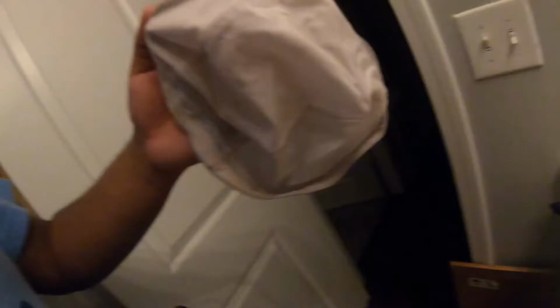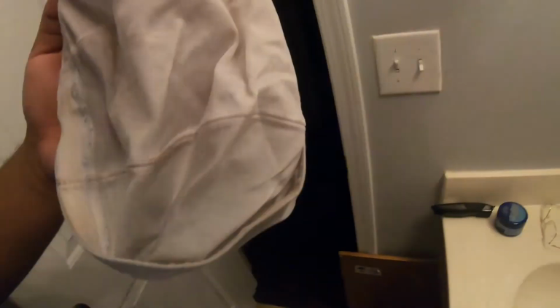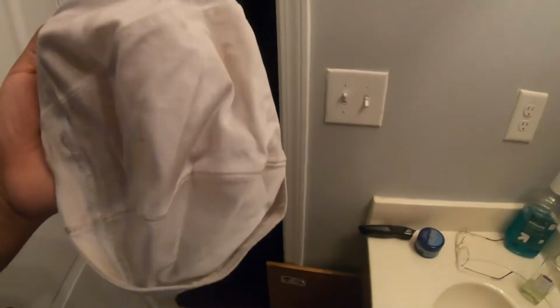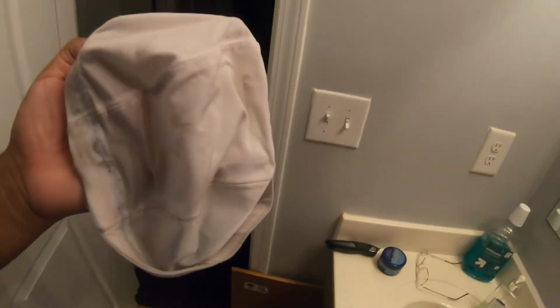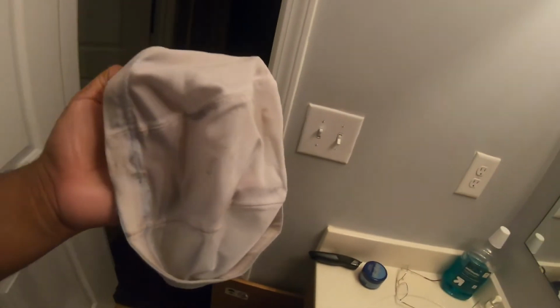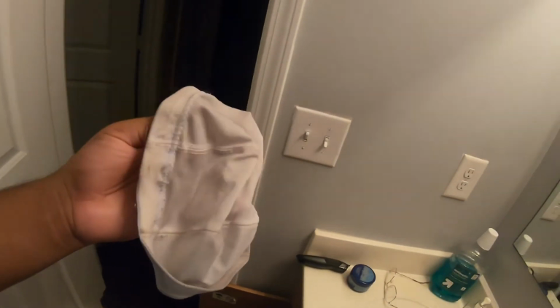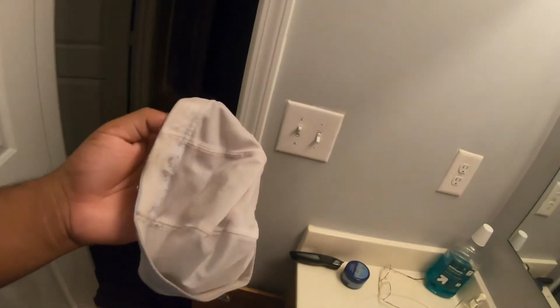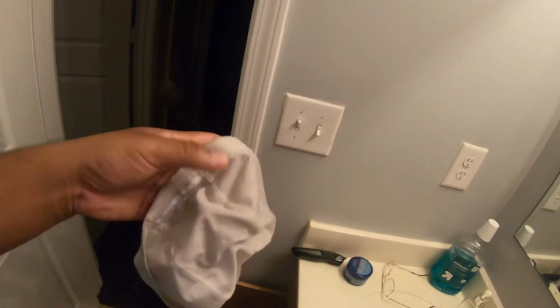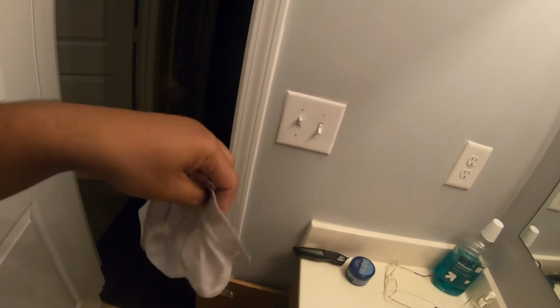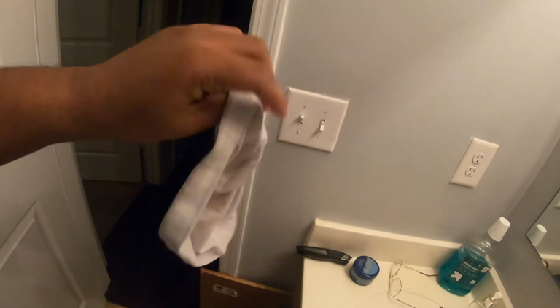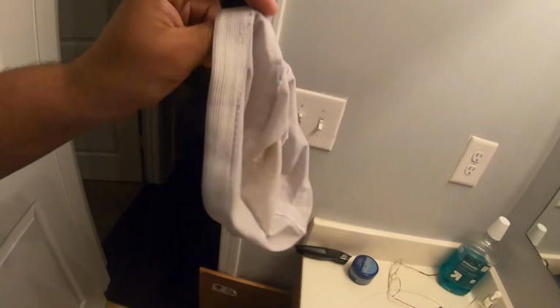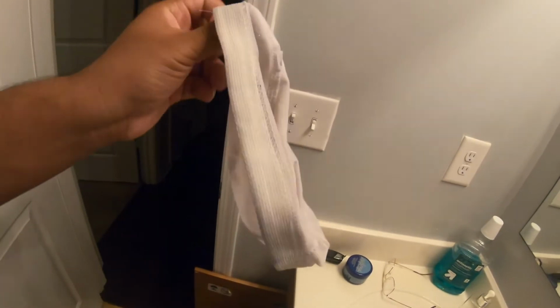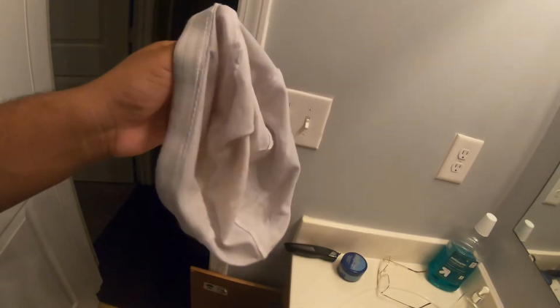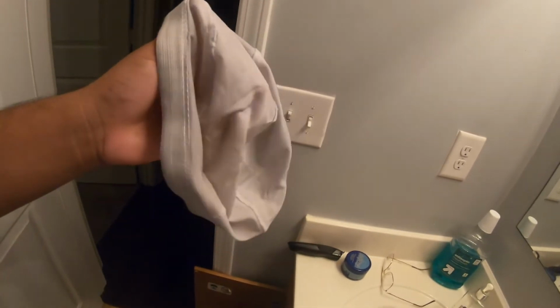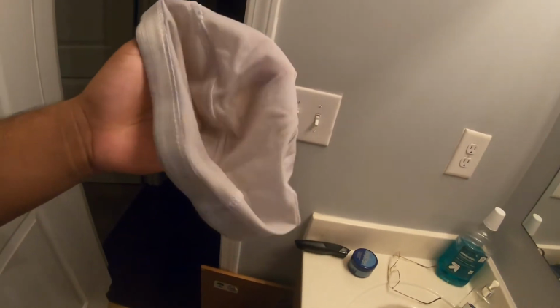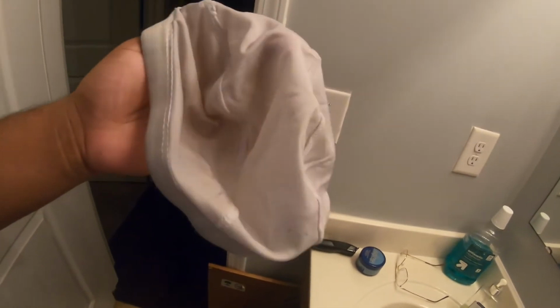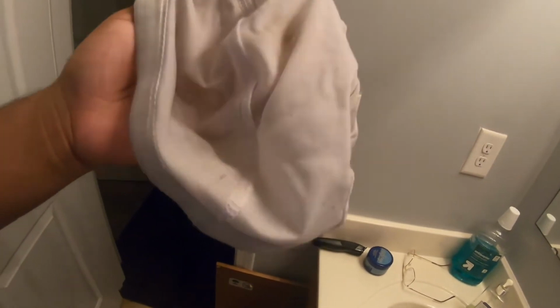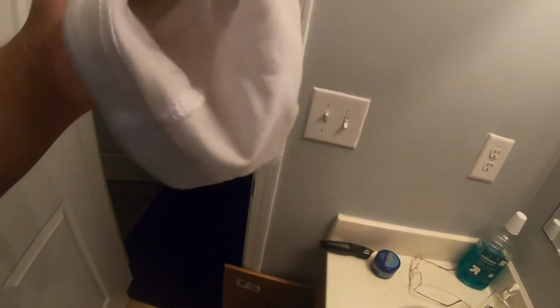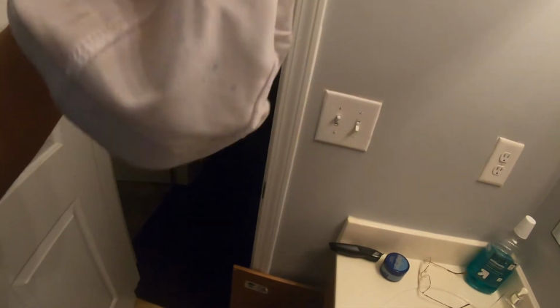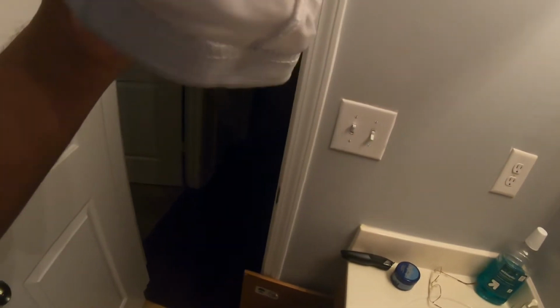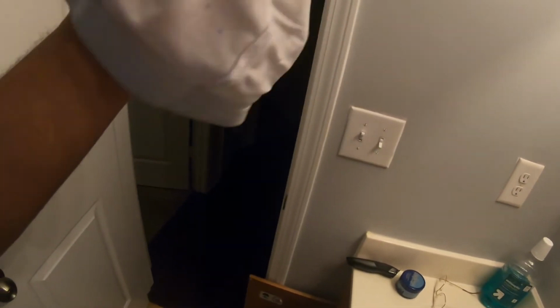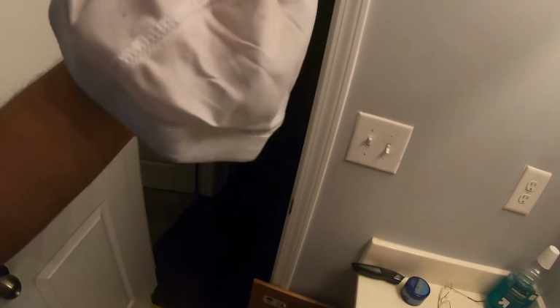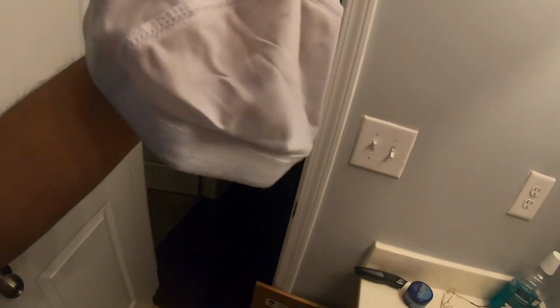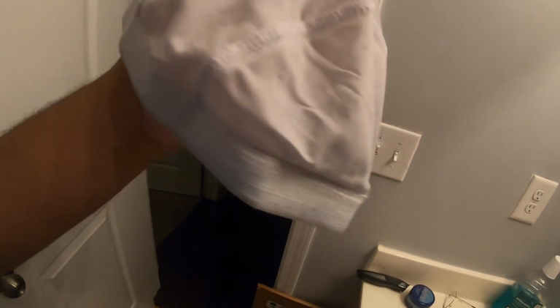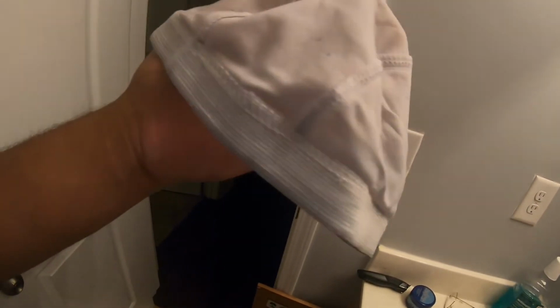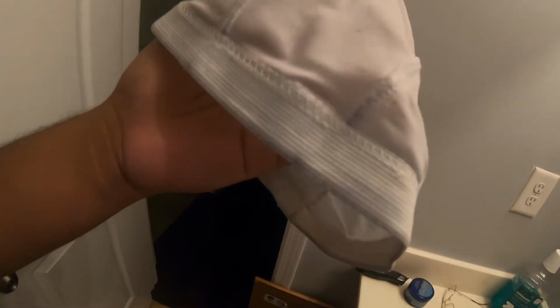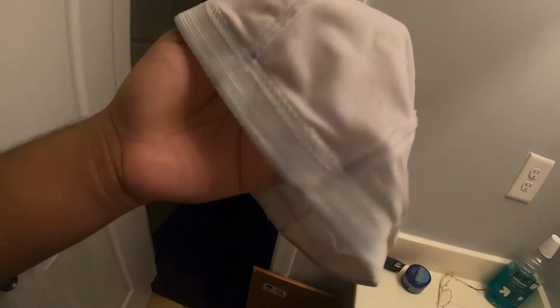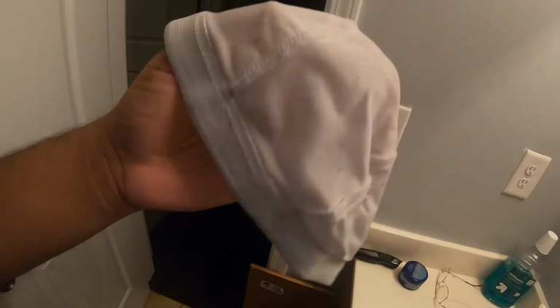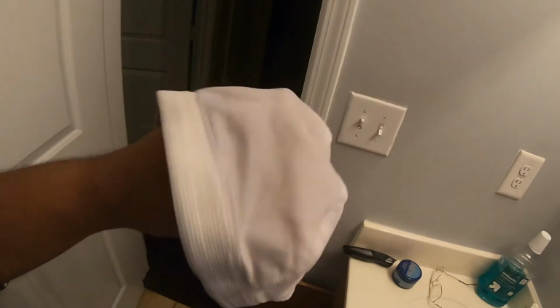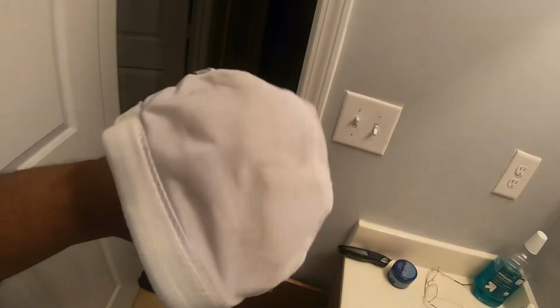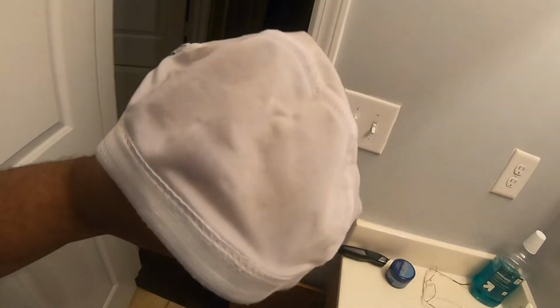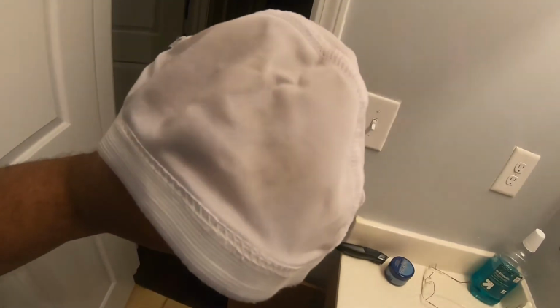But it's dirty. It's dirty, you know, it's dirty.